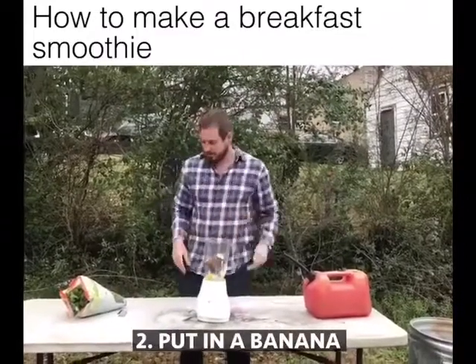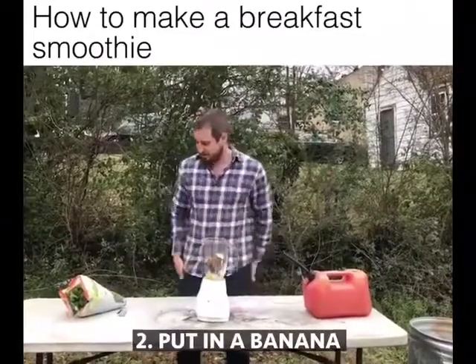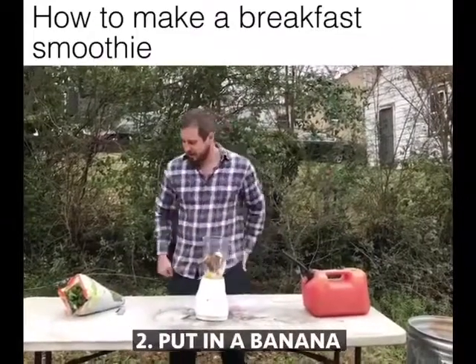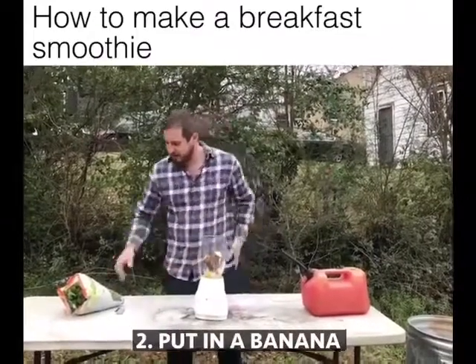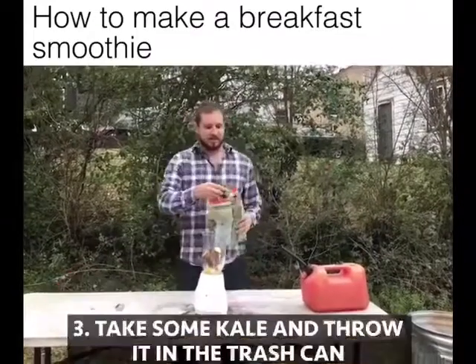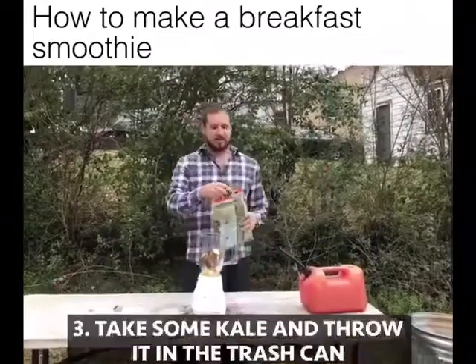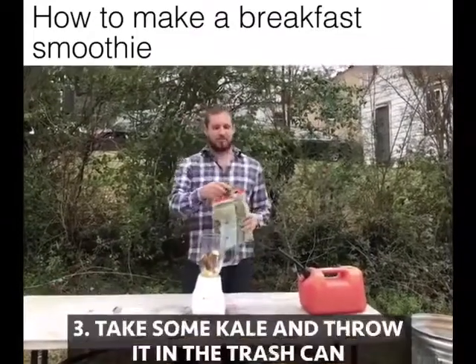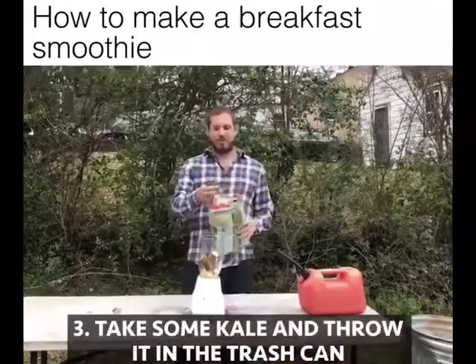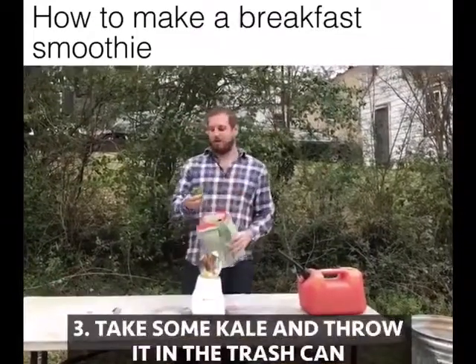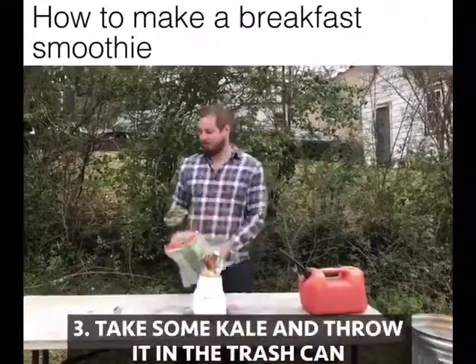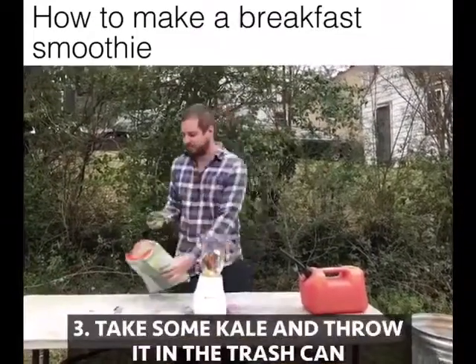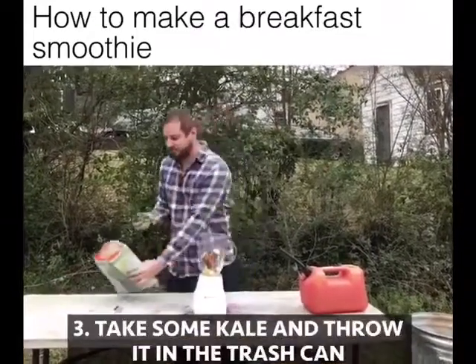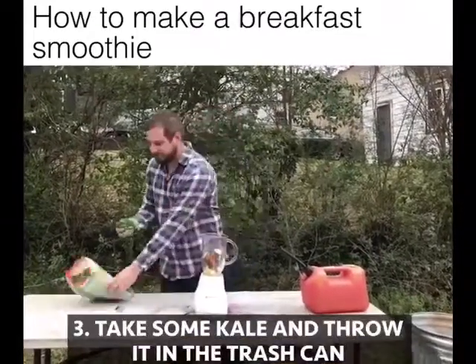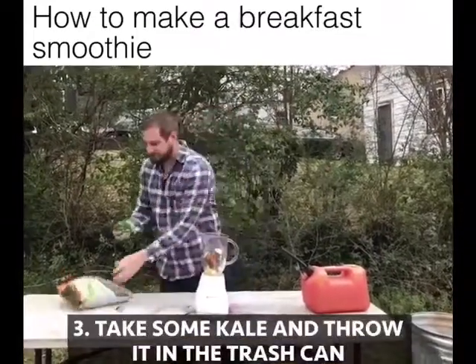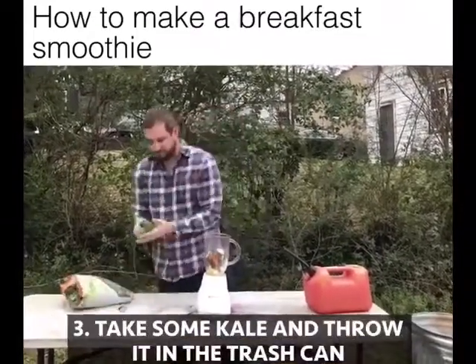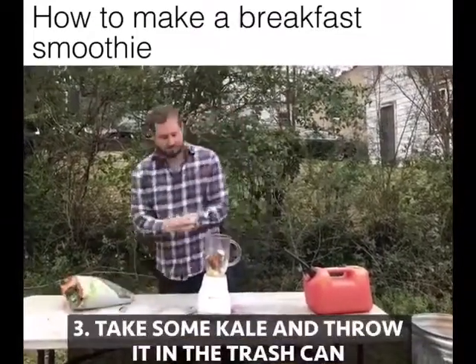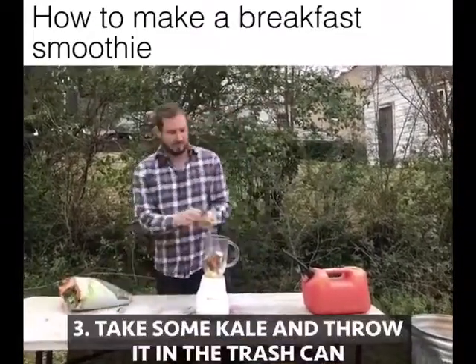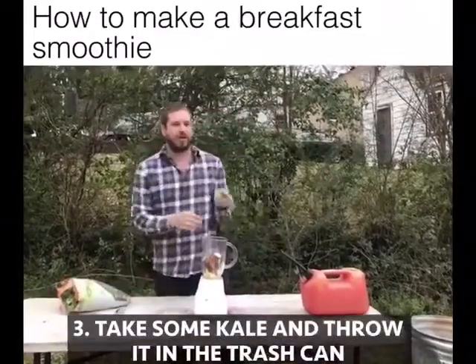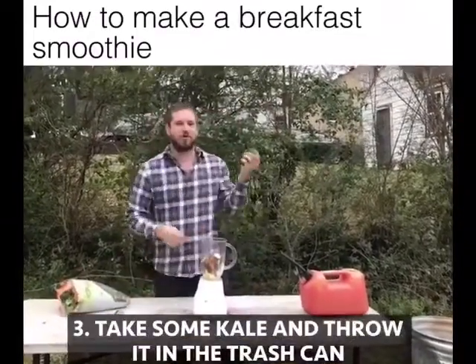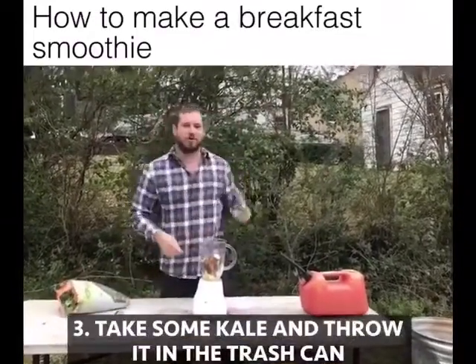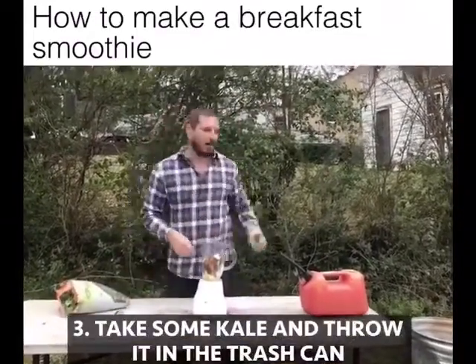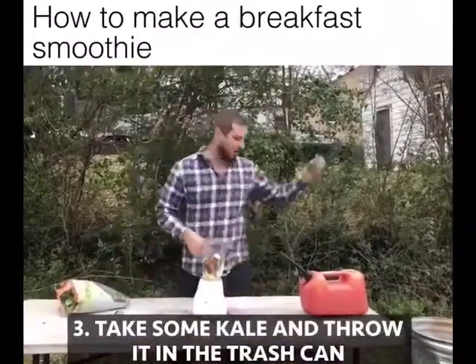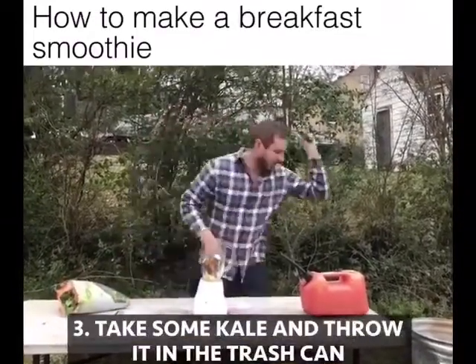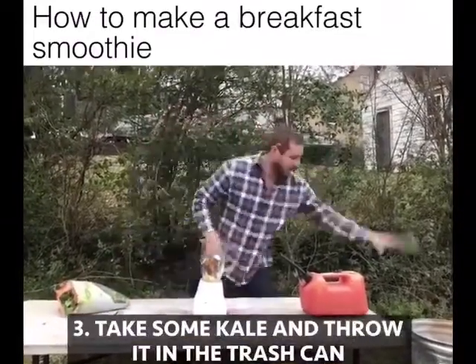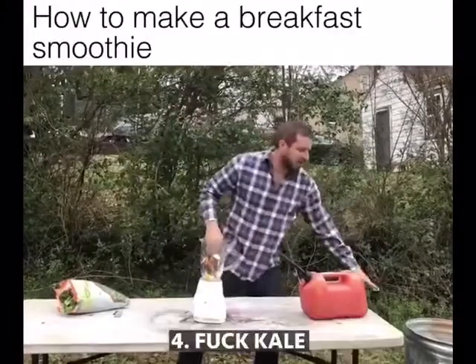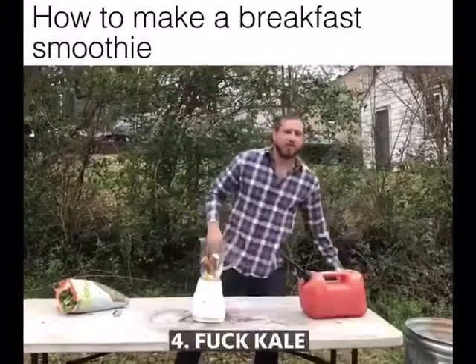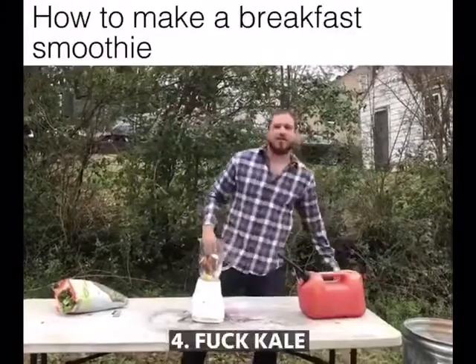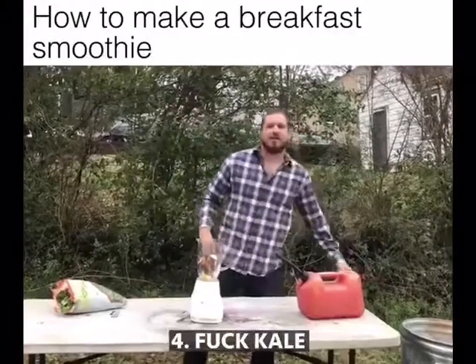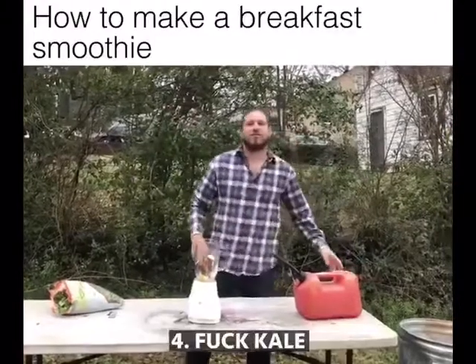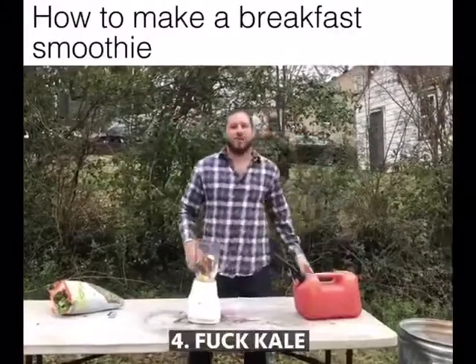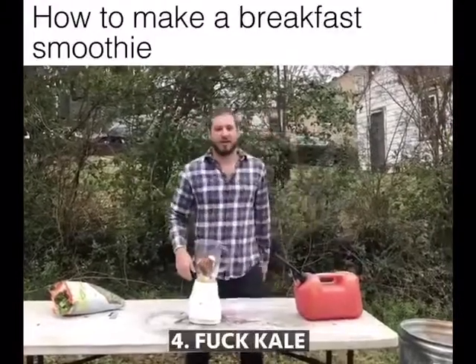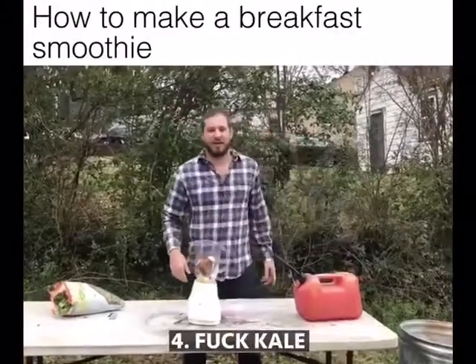Then take some kale and throw it in the trash can. Fuck kale.